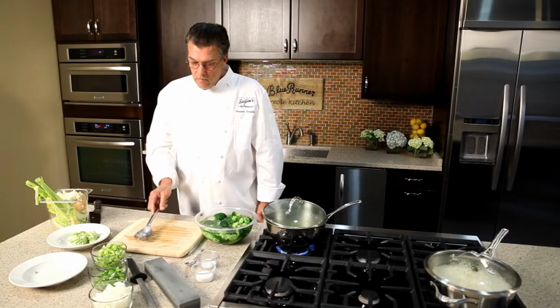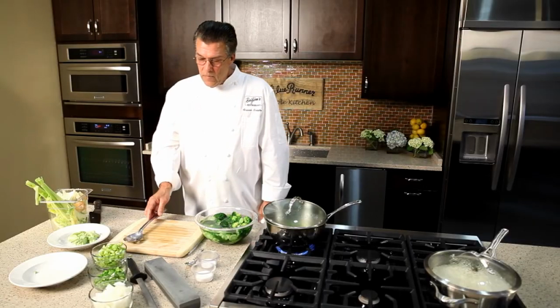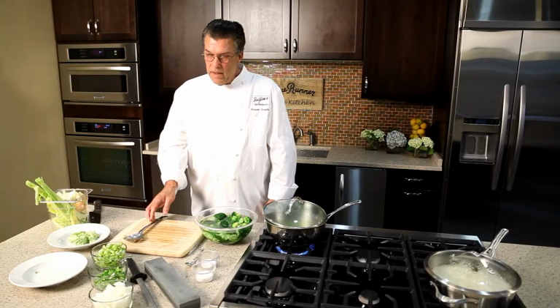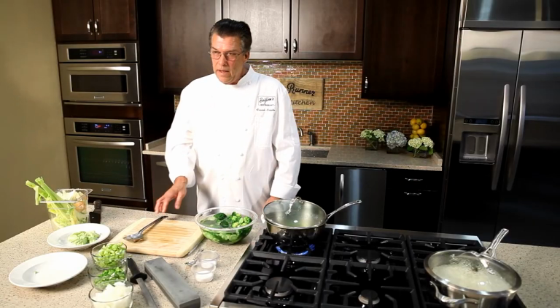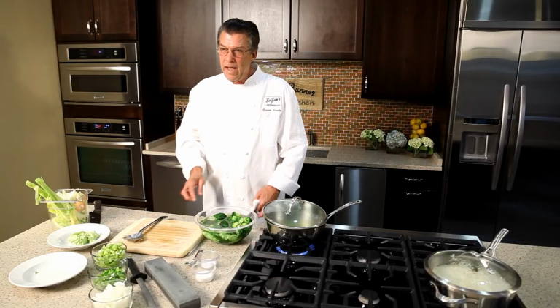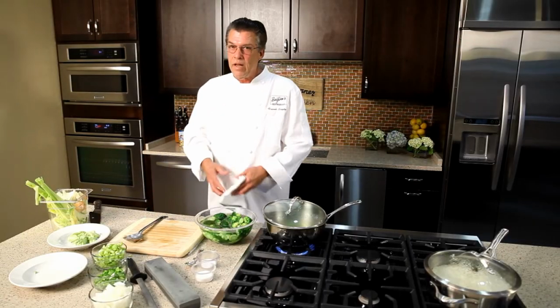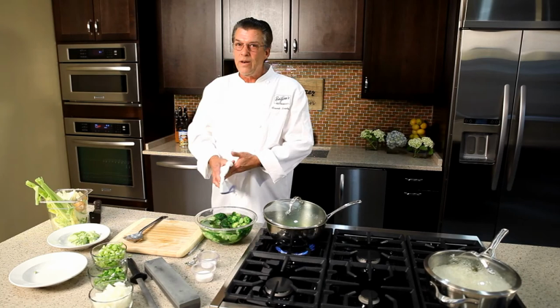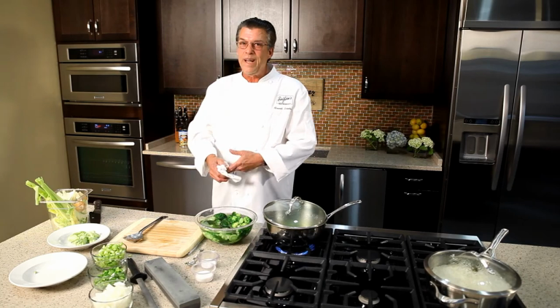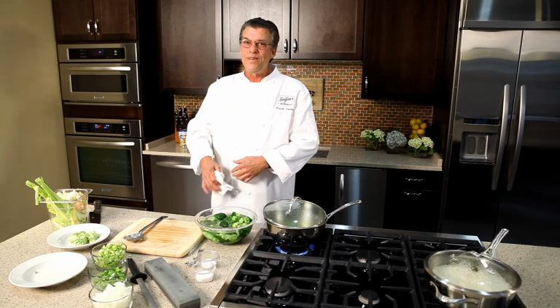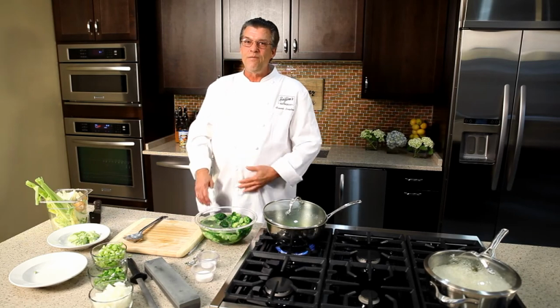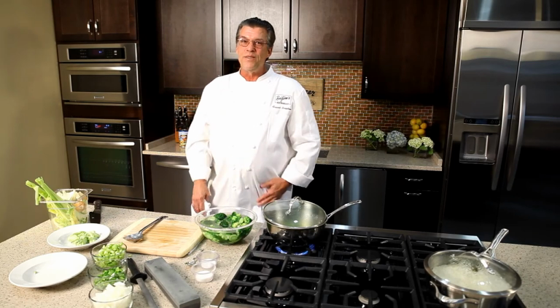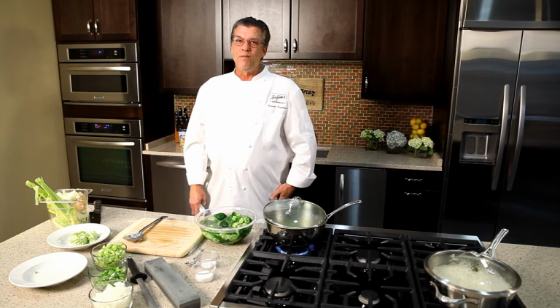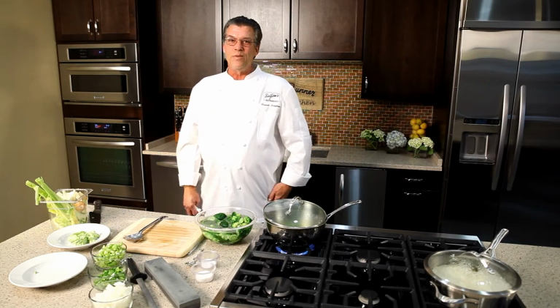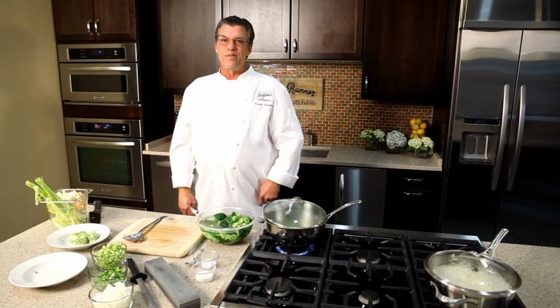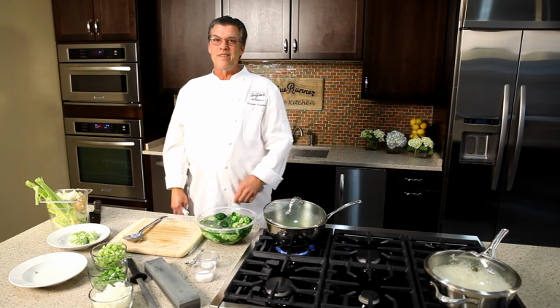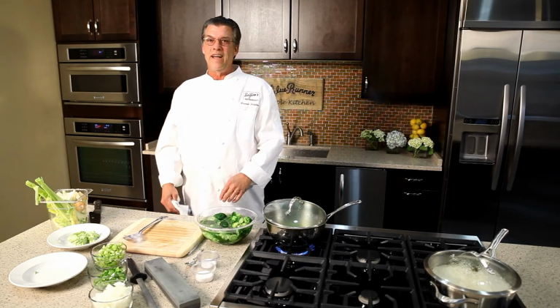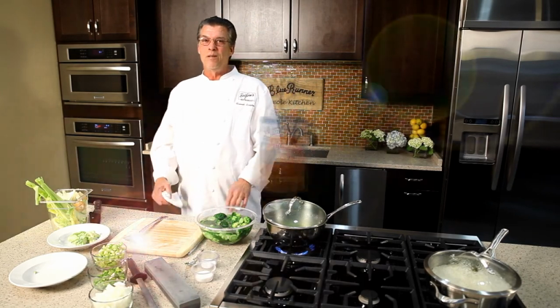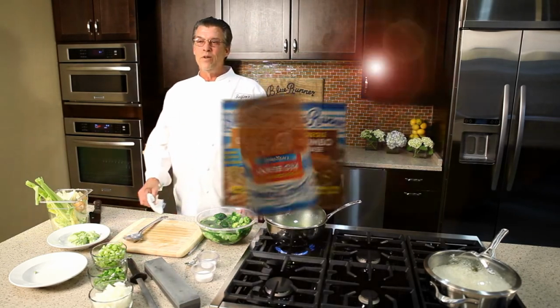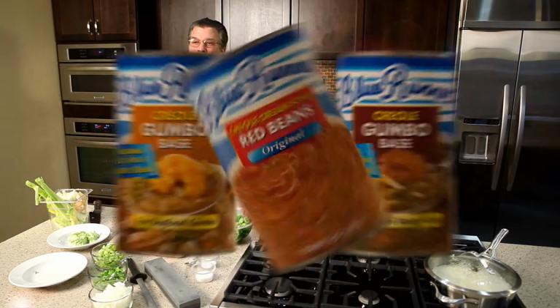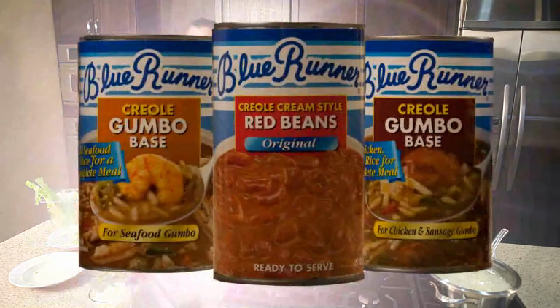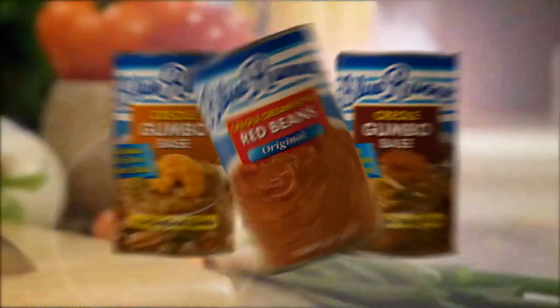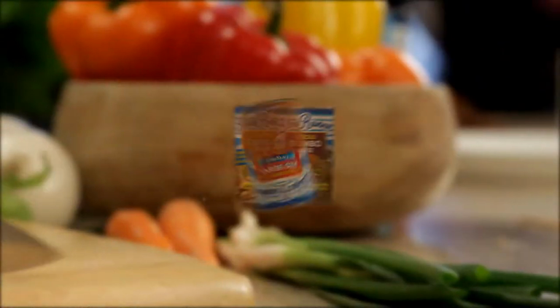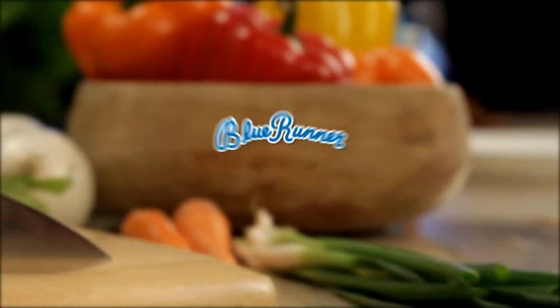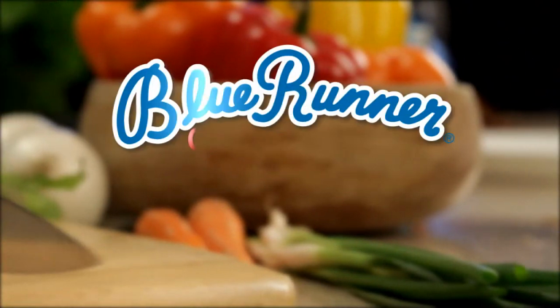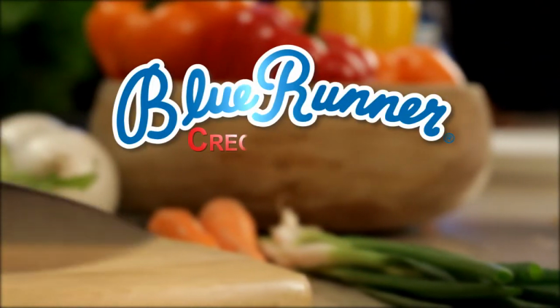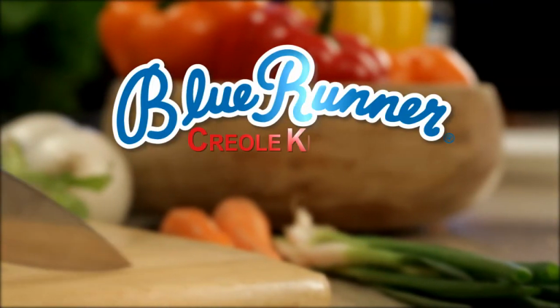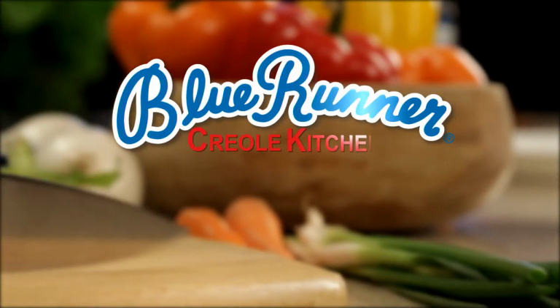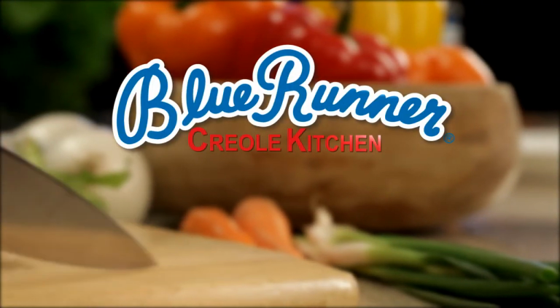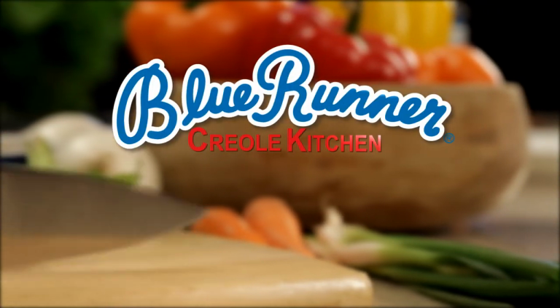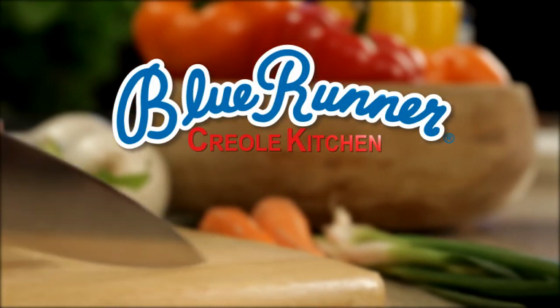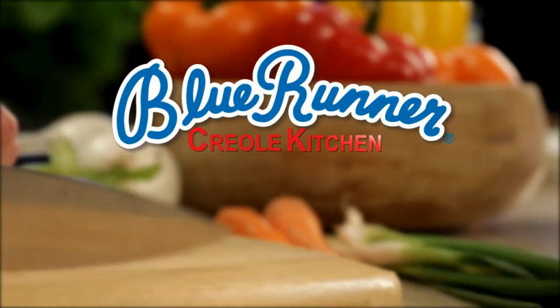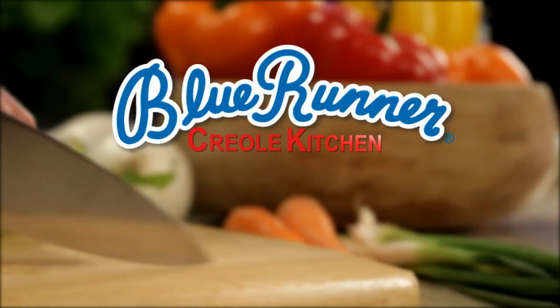And there you have it — a little lesson on vegetables at the Blue Runner Creole Kitchen. Thank you for joining us today.